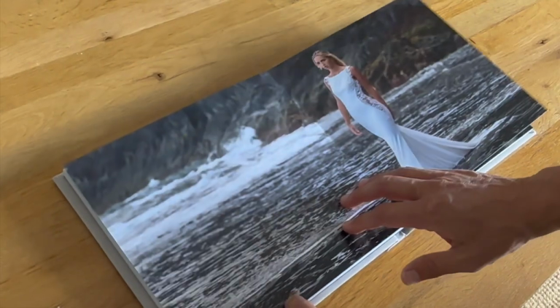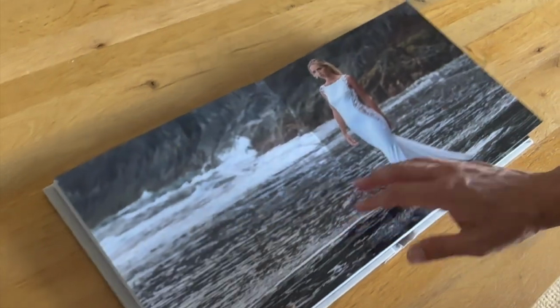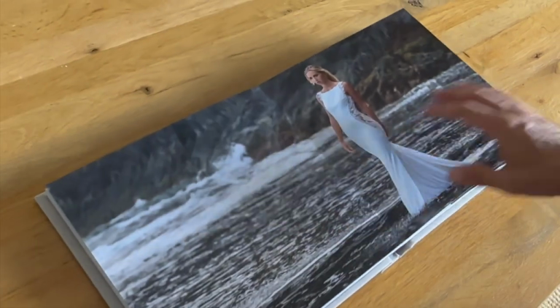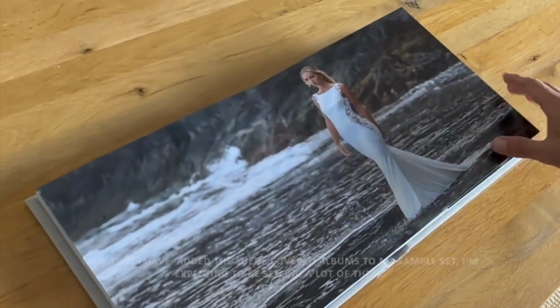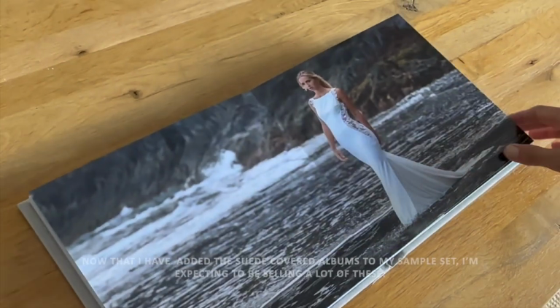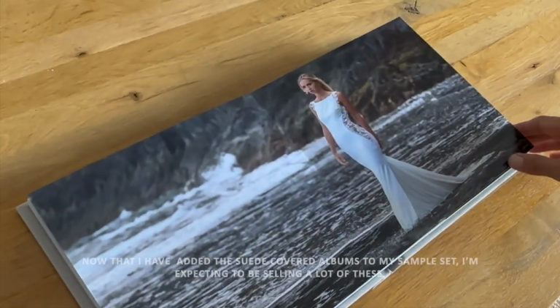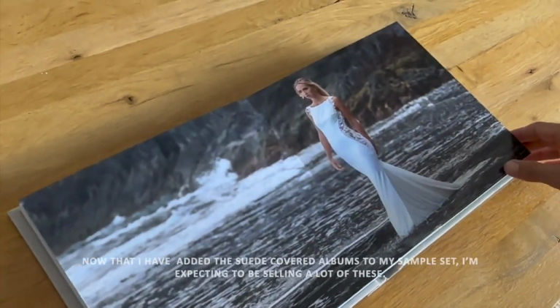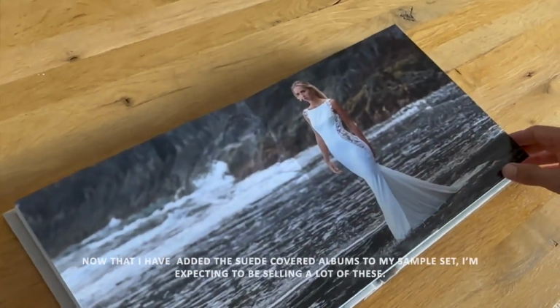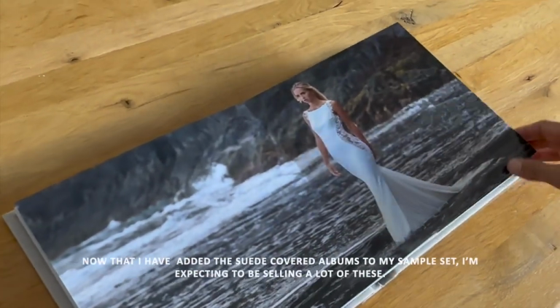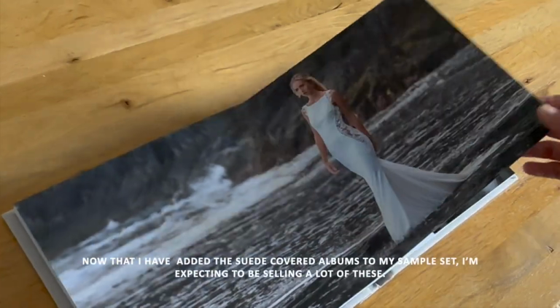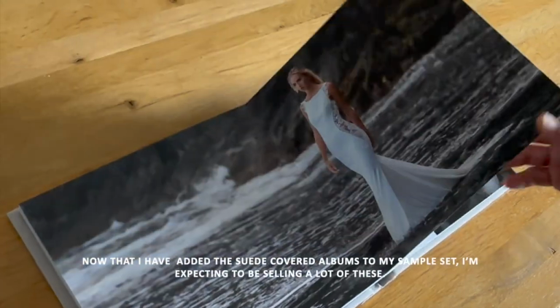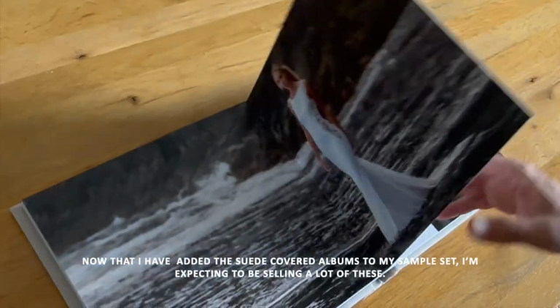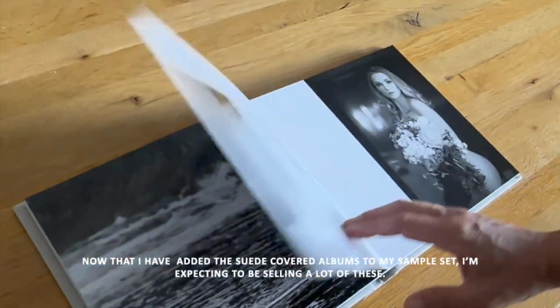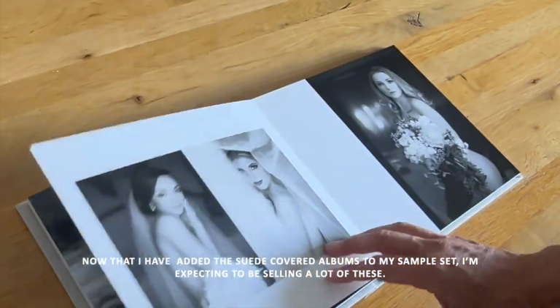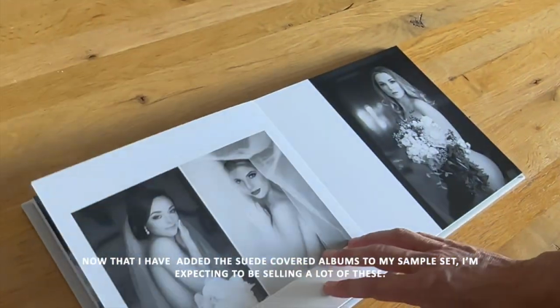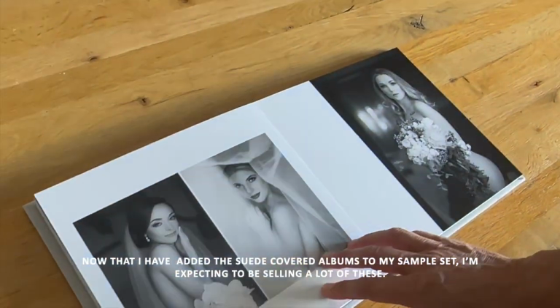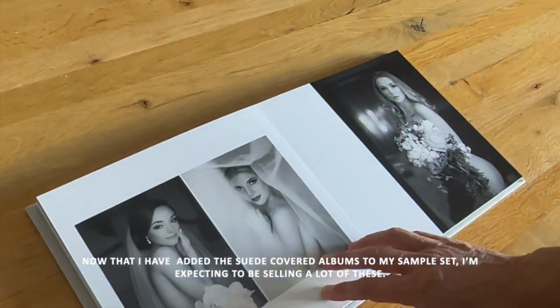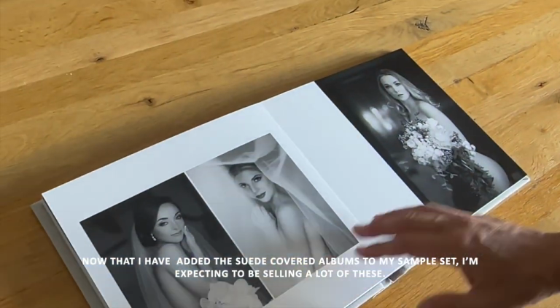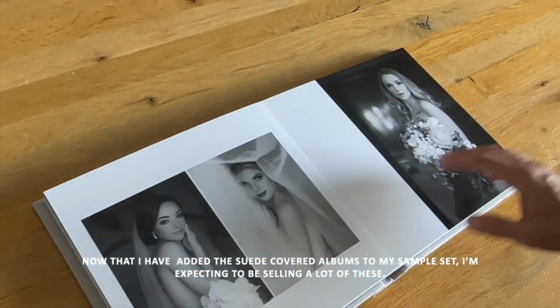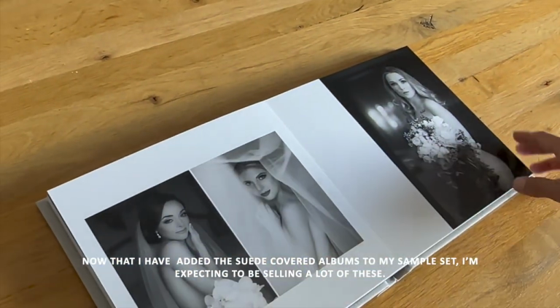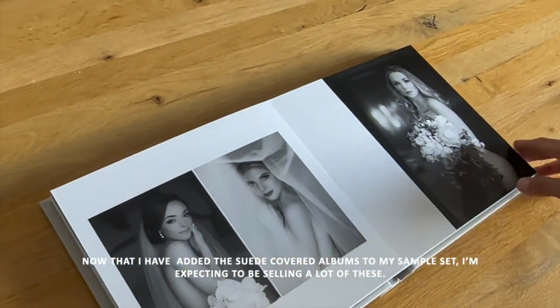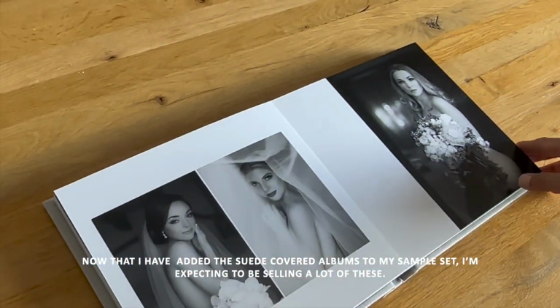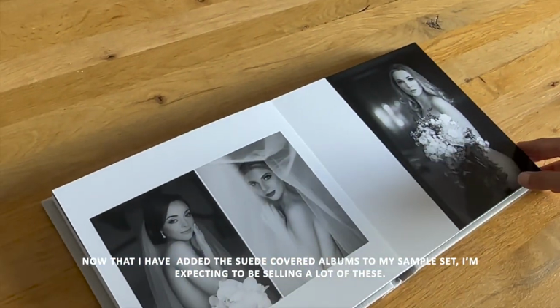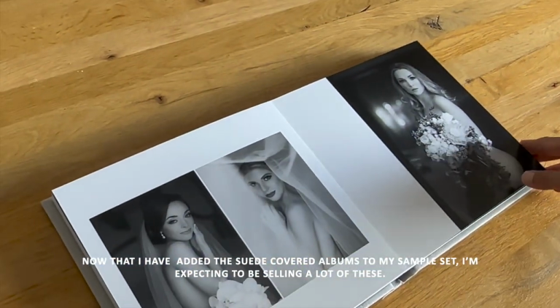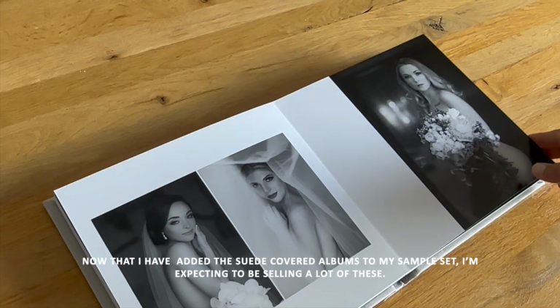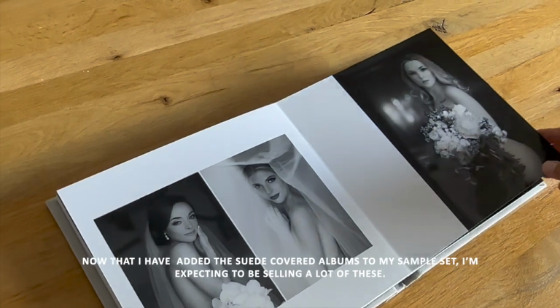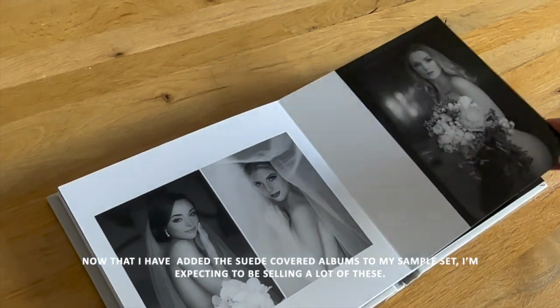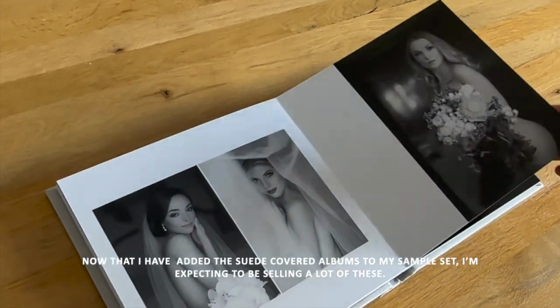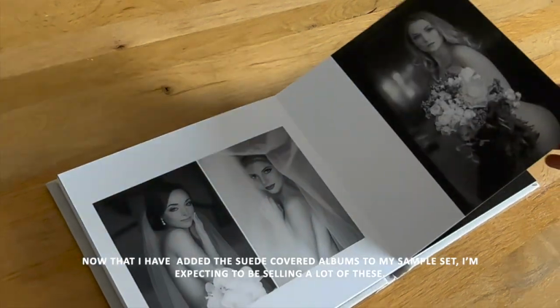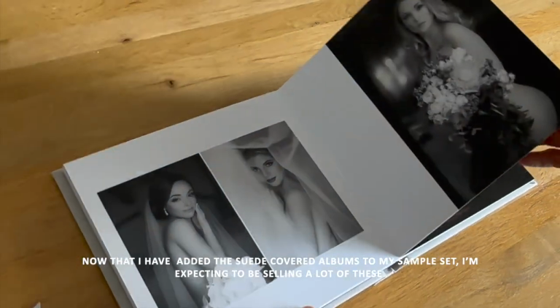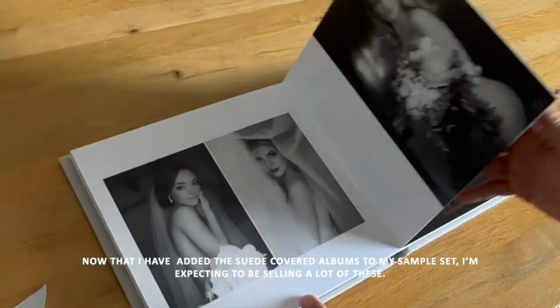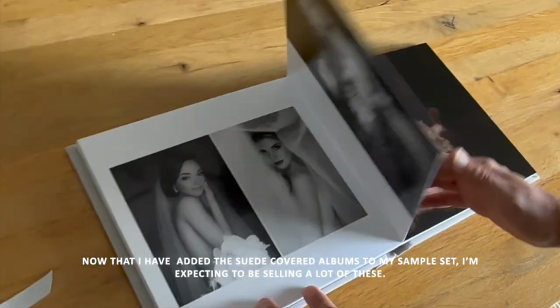Now that I have added the suede covered albums to my sample set, I'm expecting to sell a lot of these.